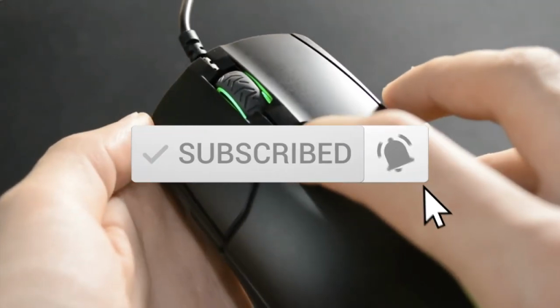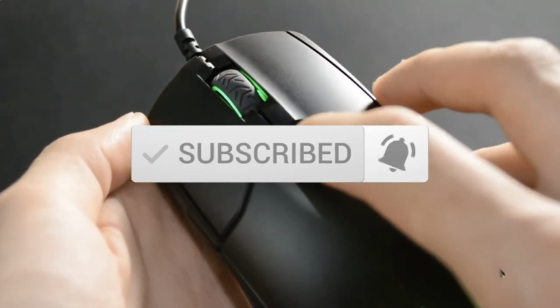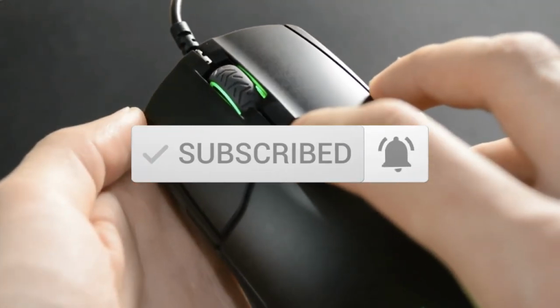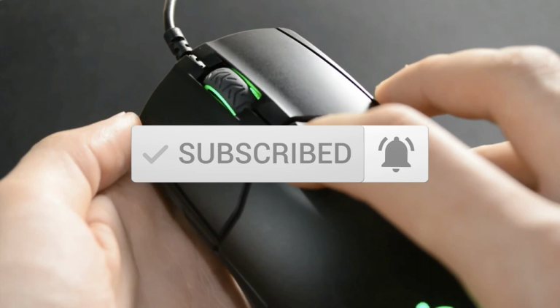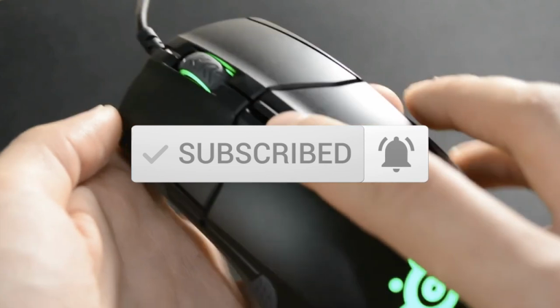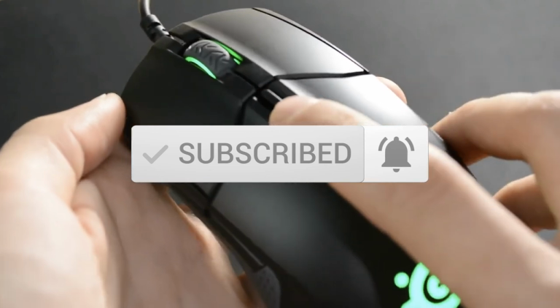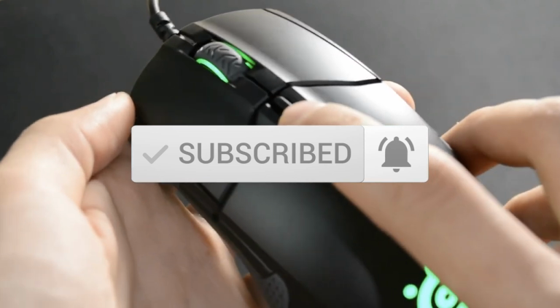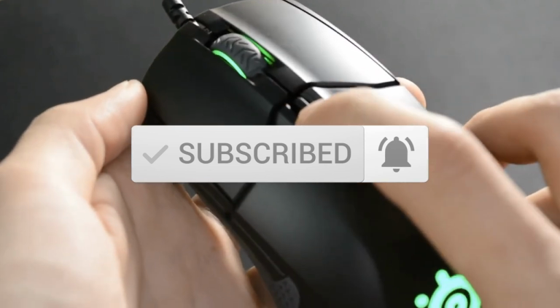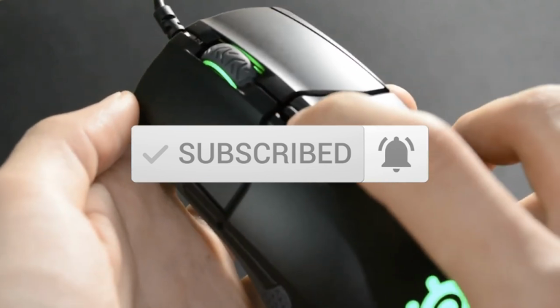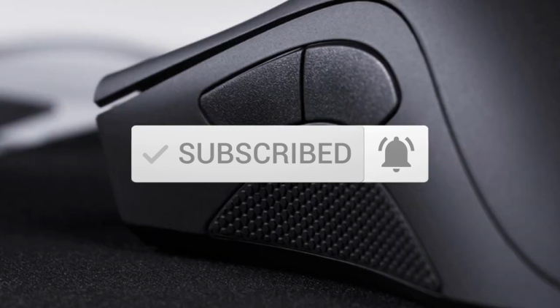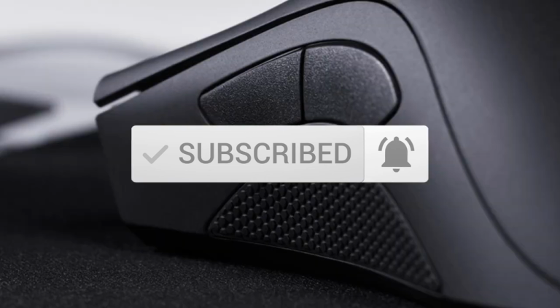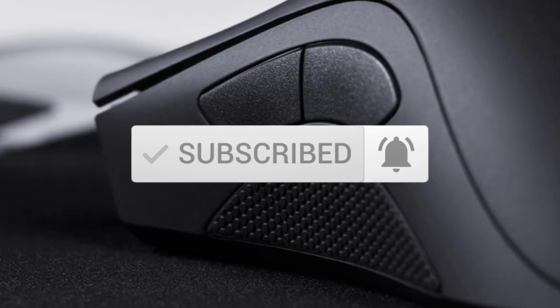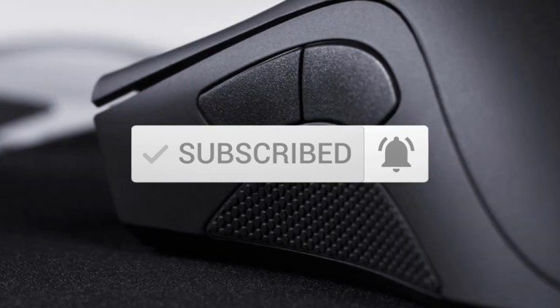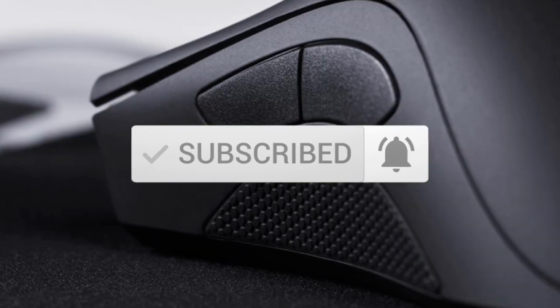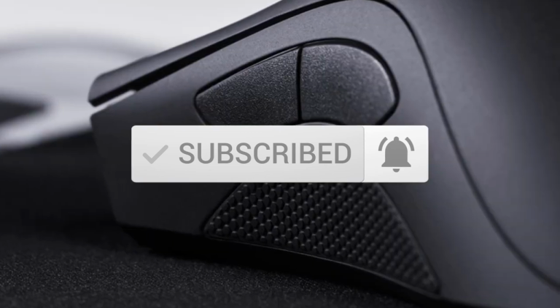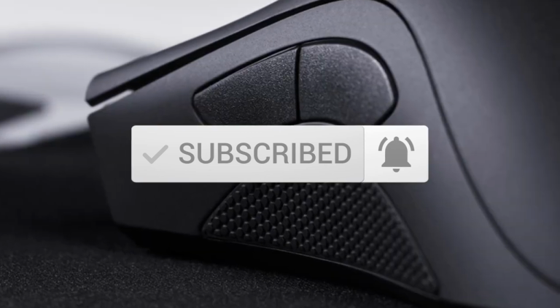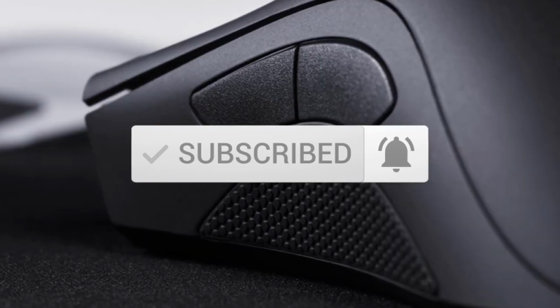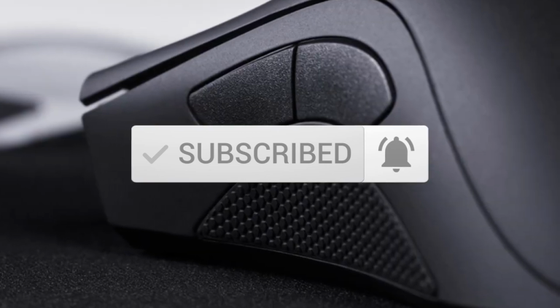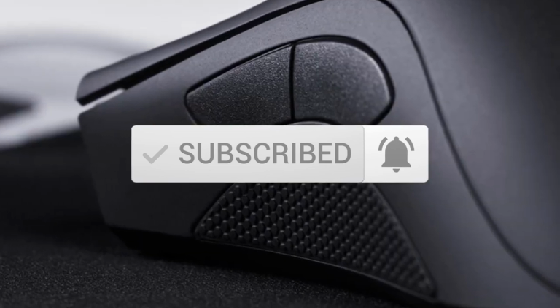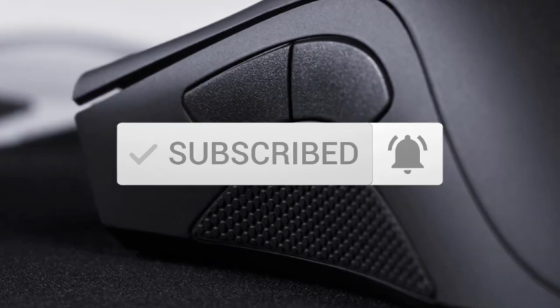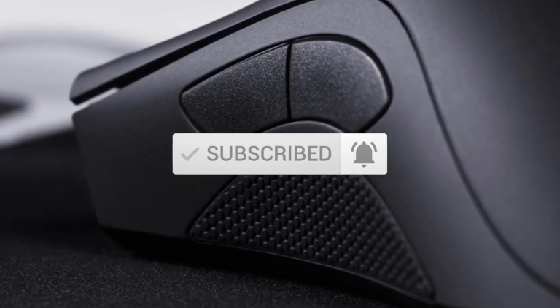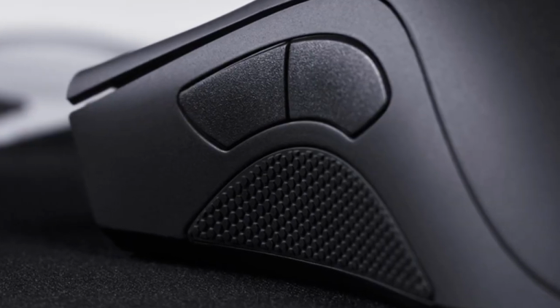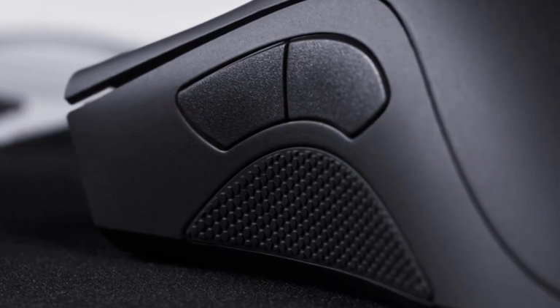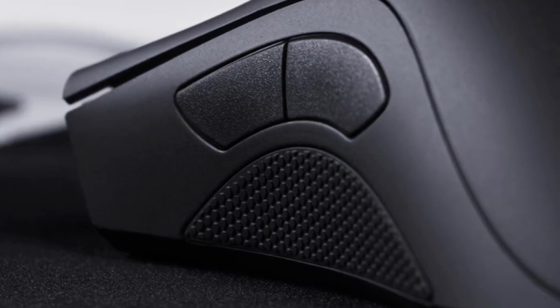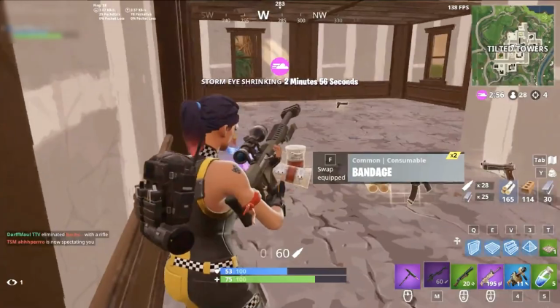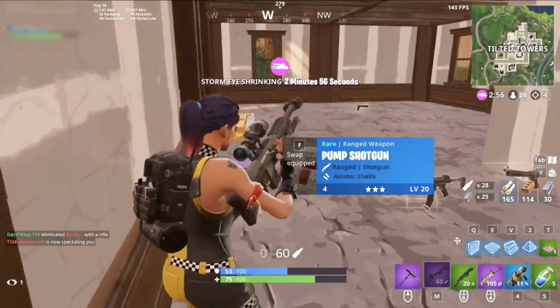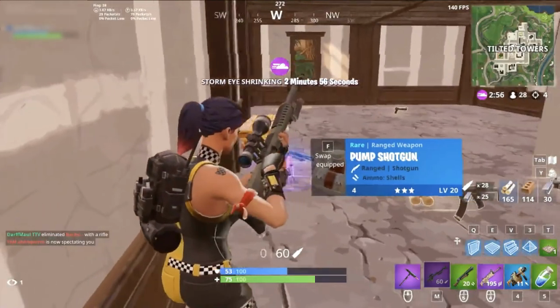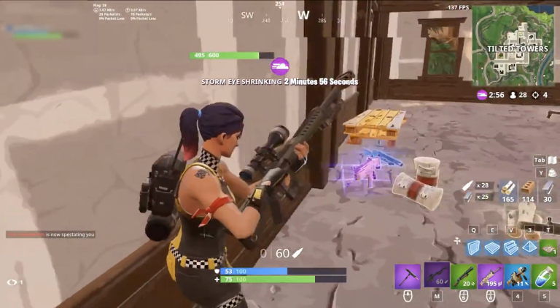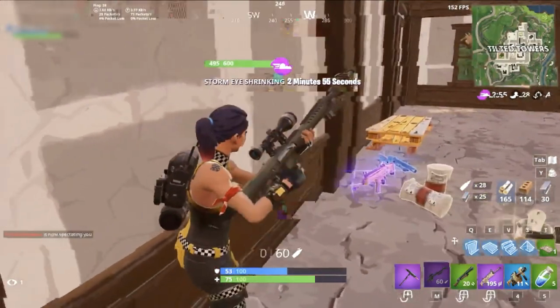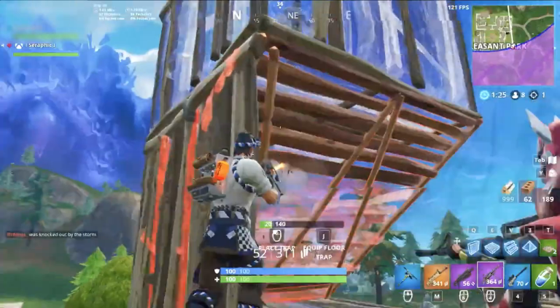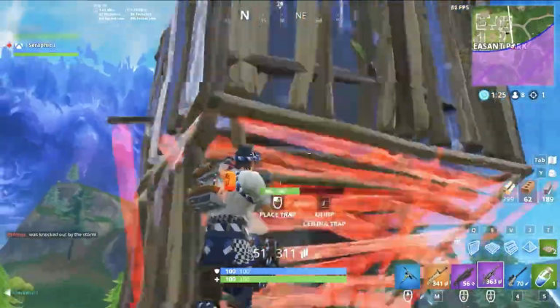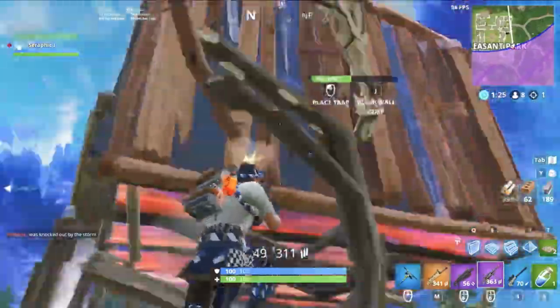If you have any questions related to these products, you can leave a comment below and we'll get back to you. Catch you soon.